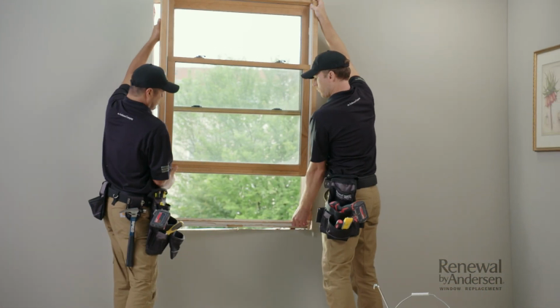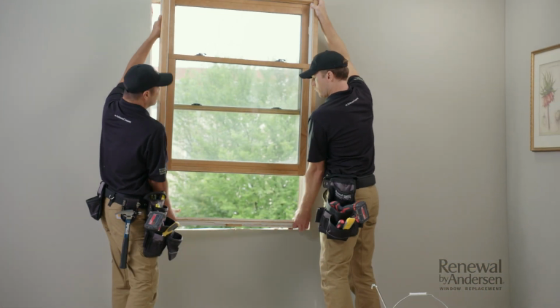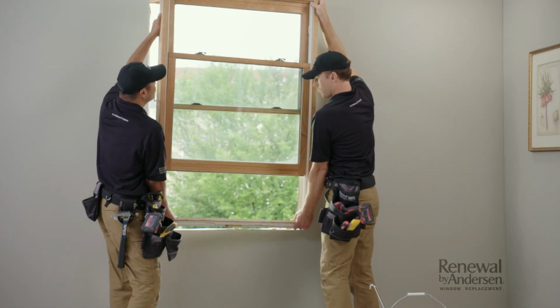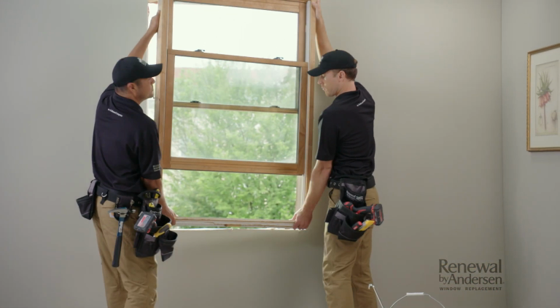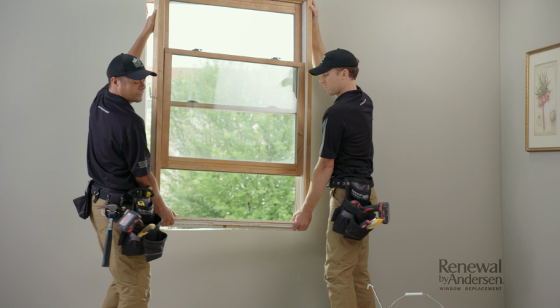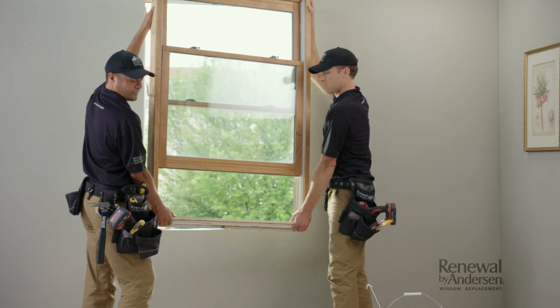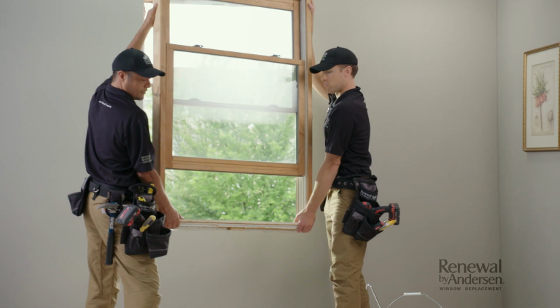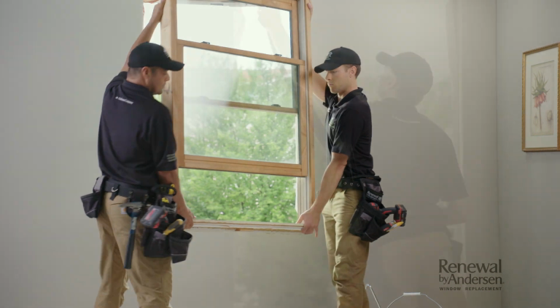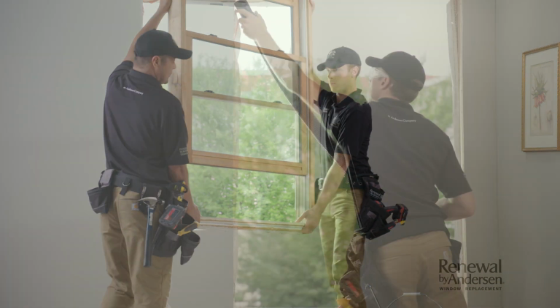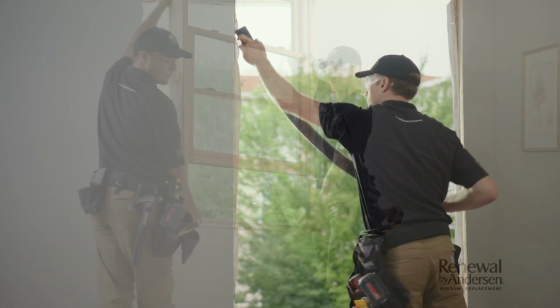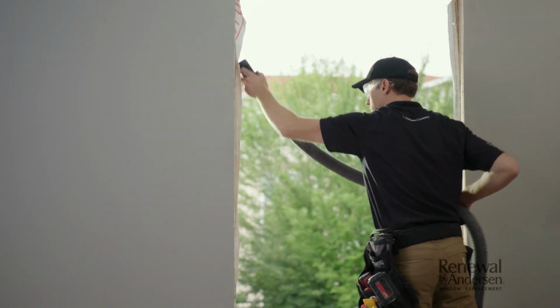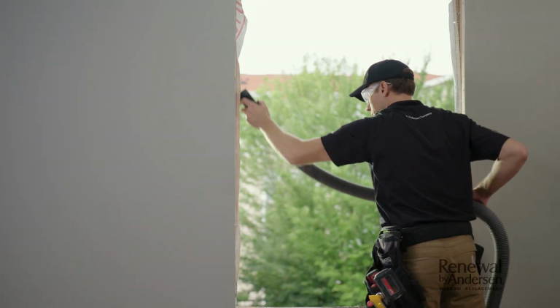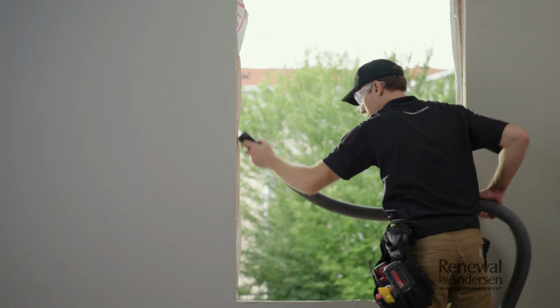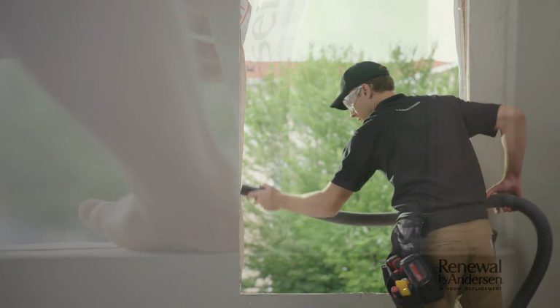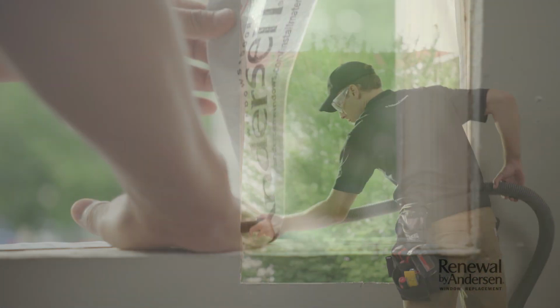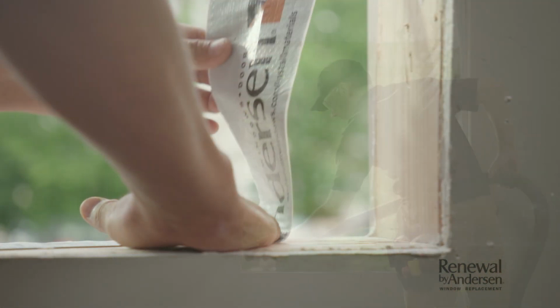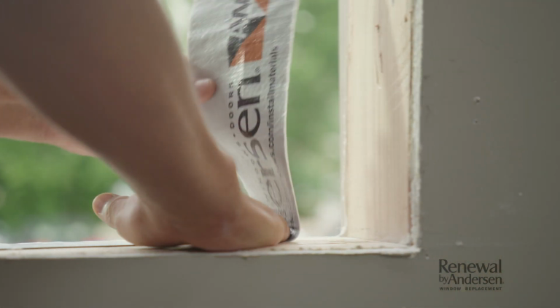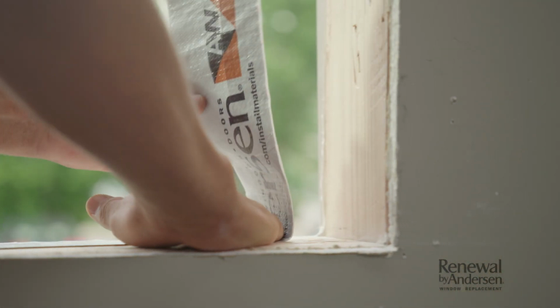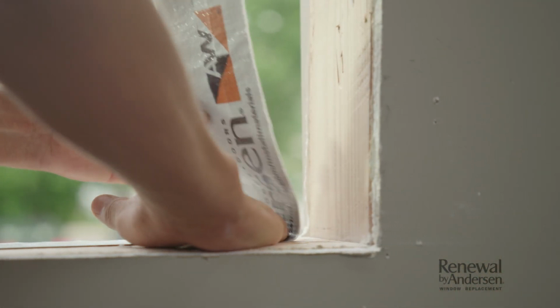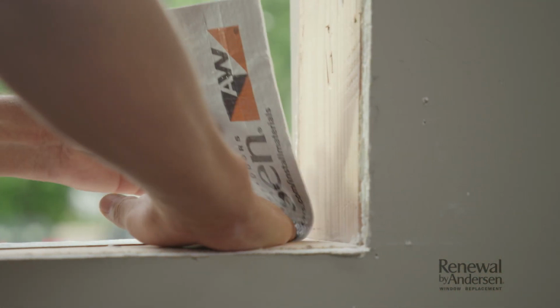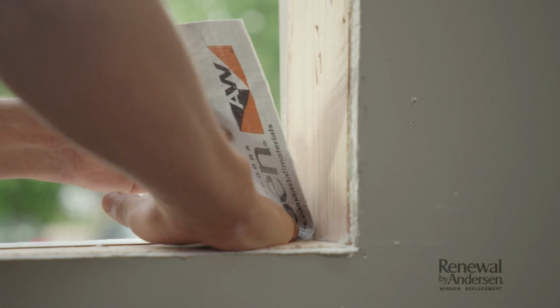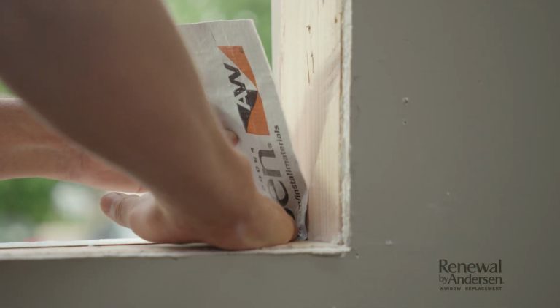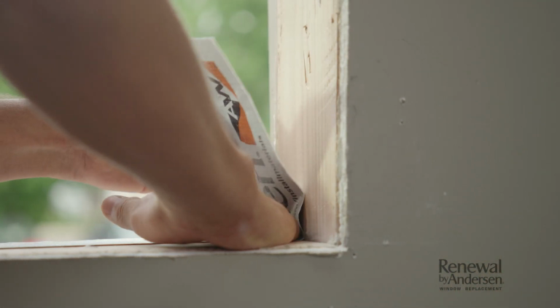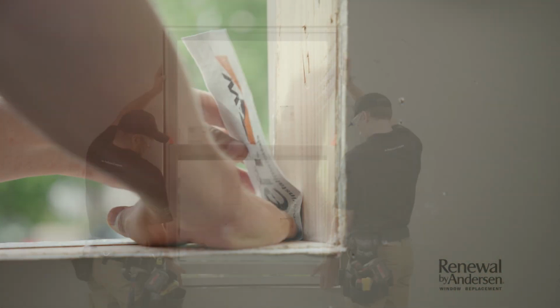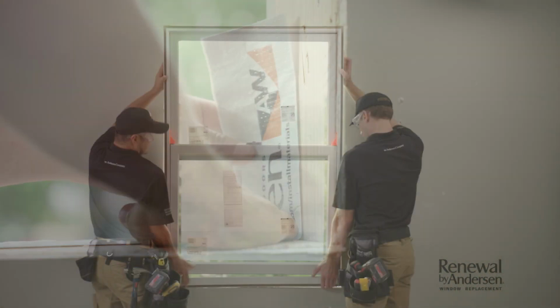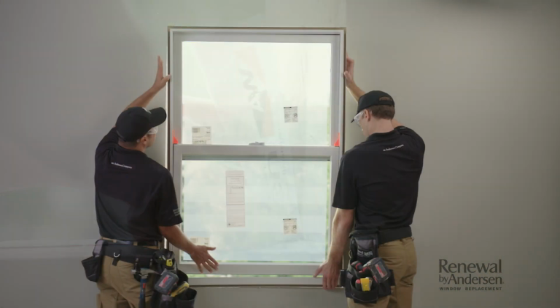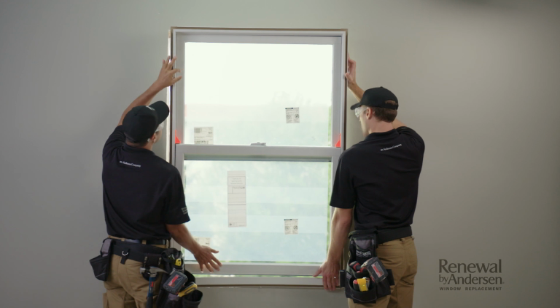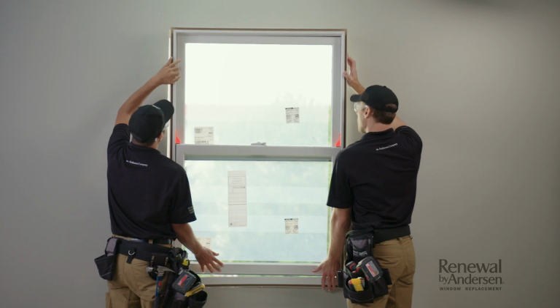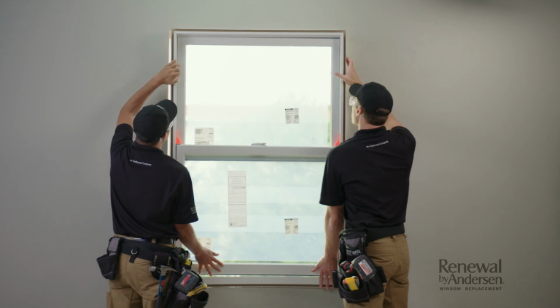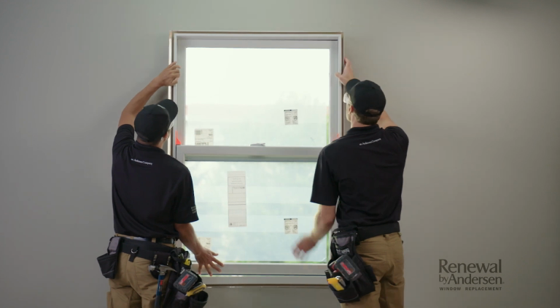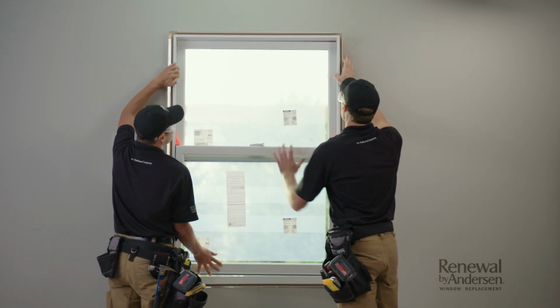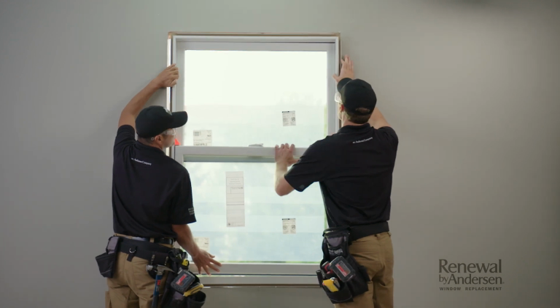Once that's complete, they'll carefully remove the old window, inspect, clean, and prep the opening. Then your new window goes in.